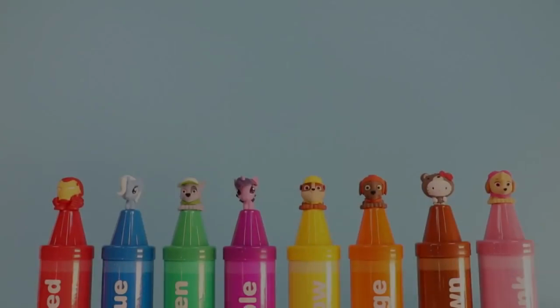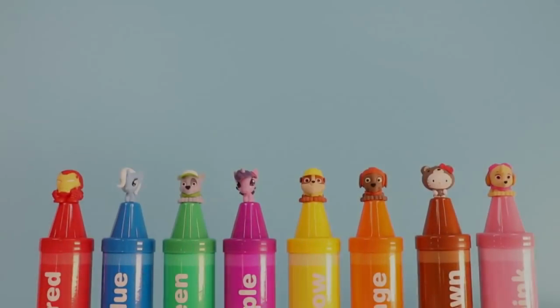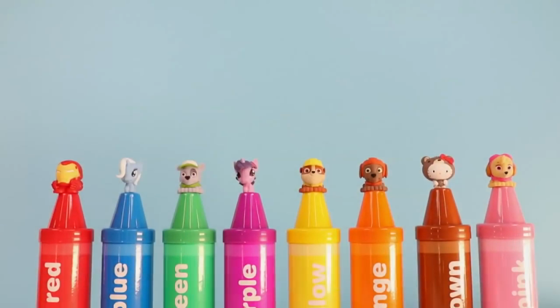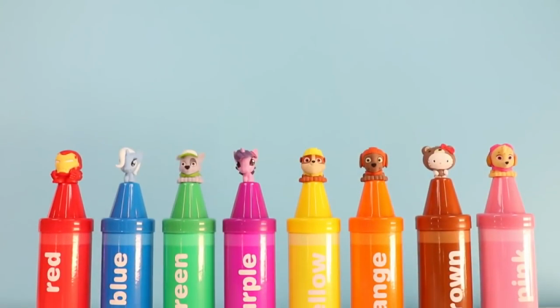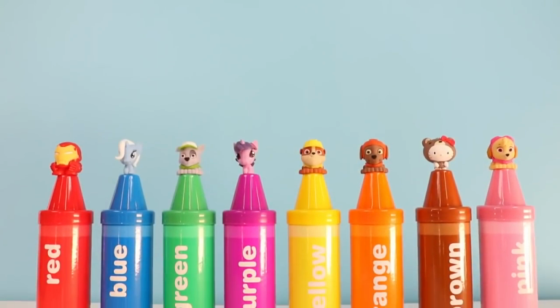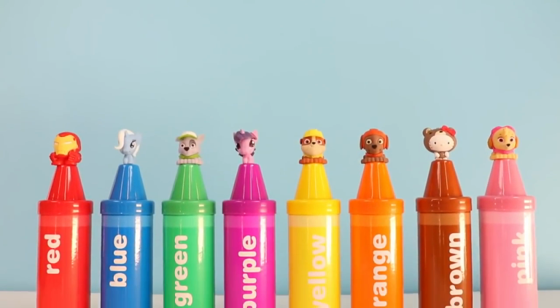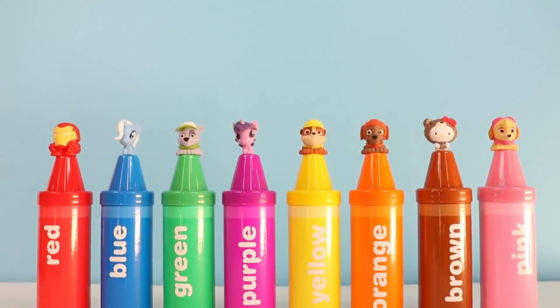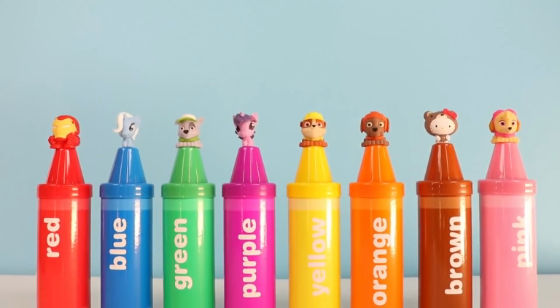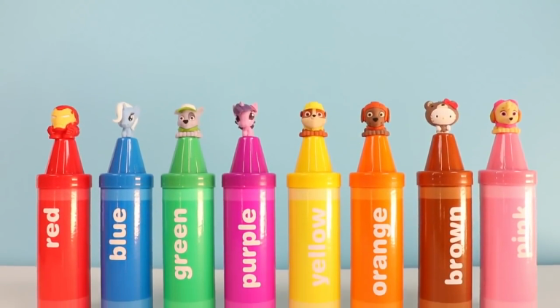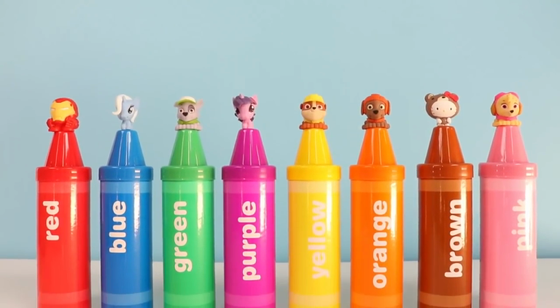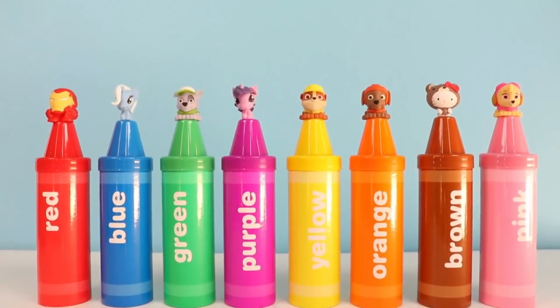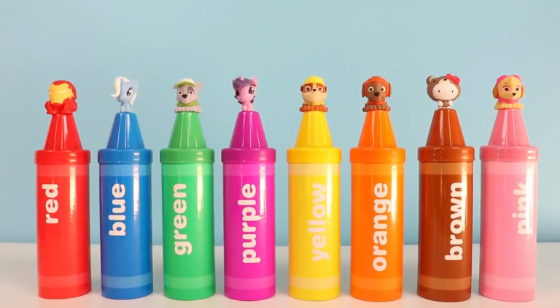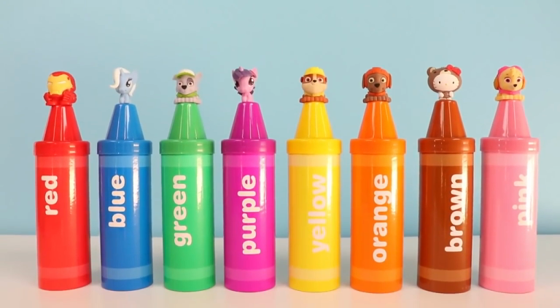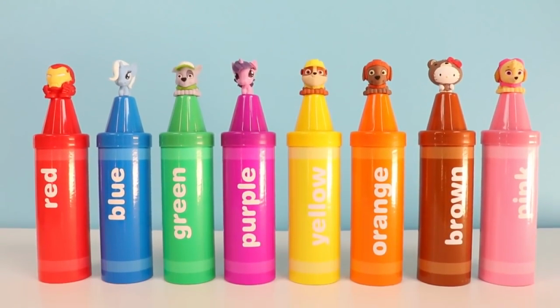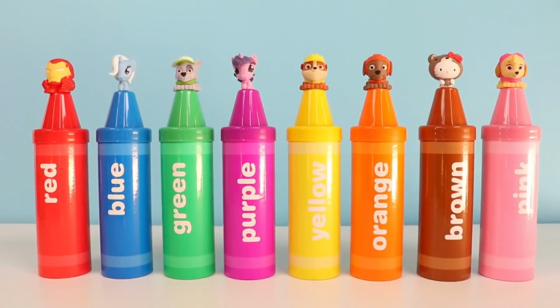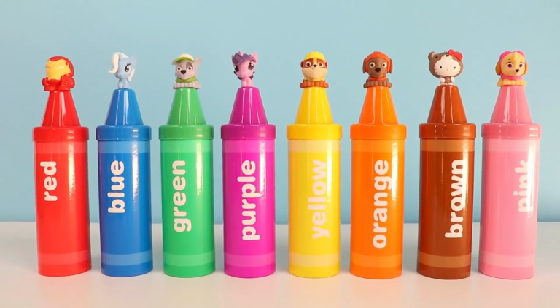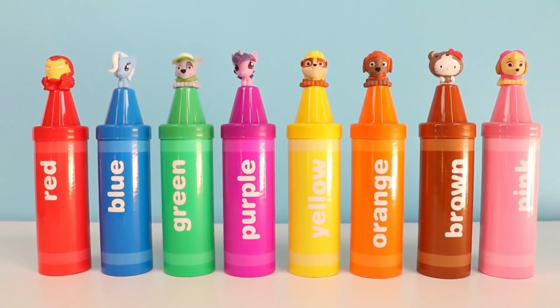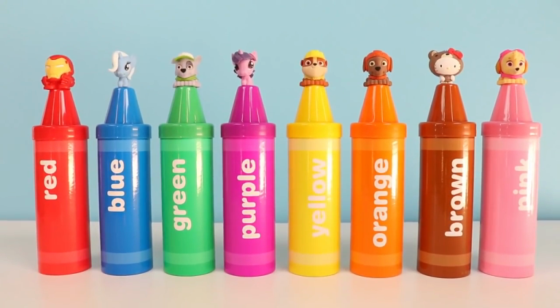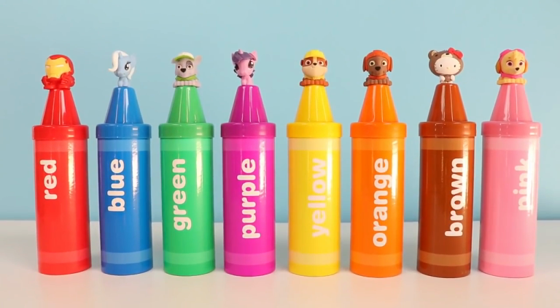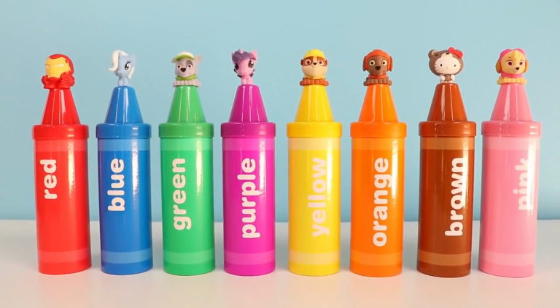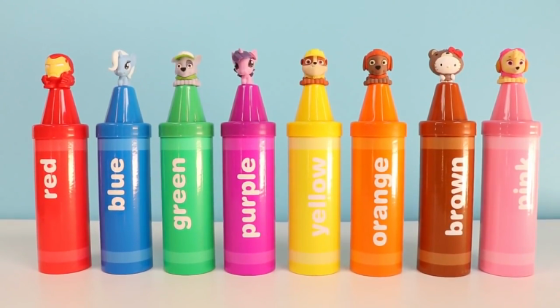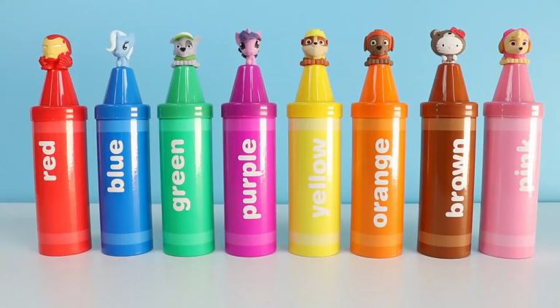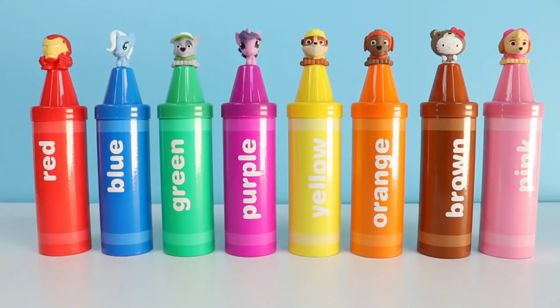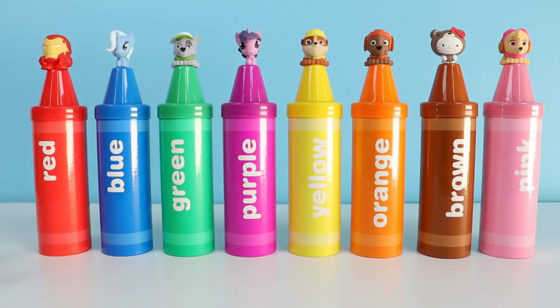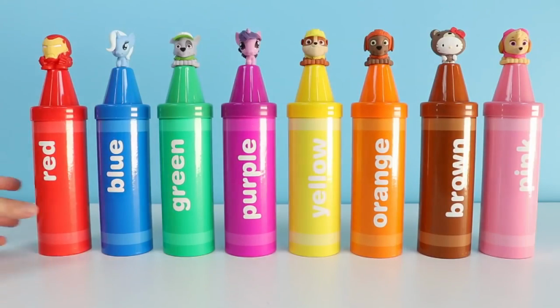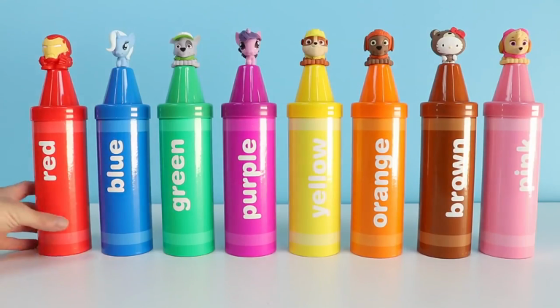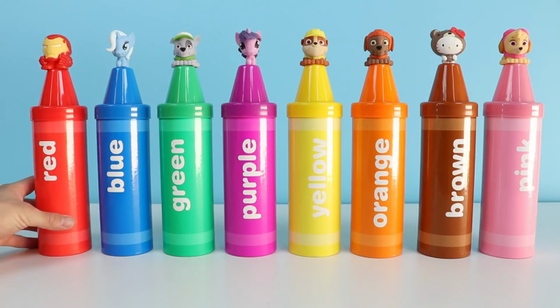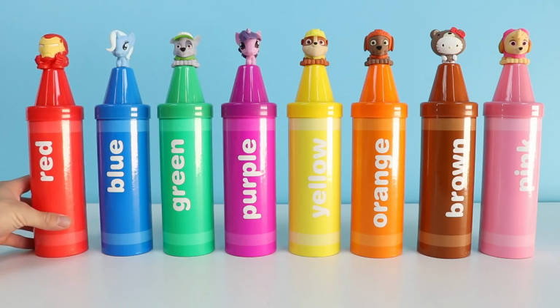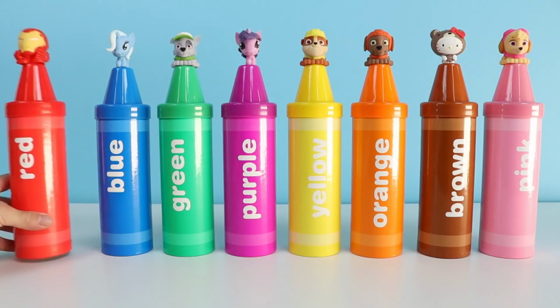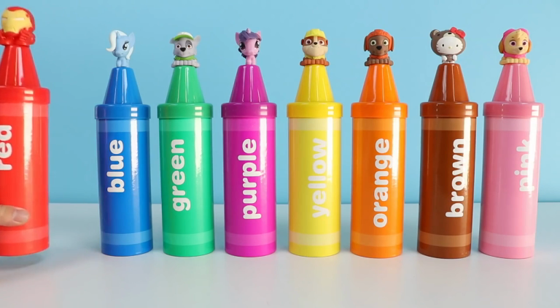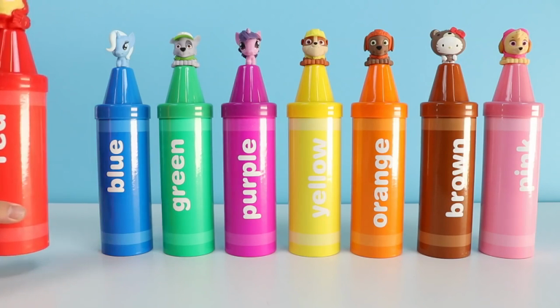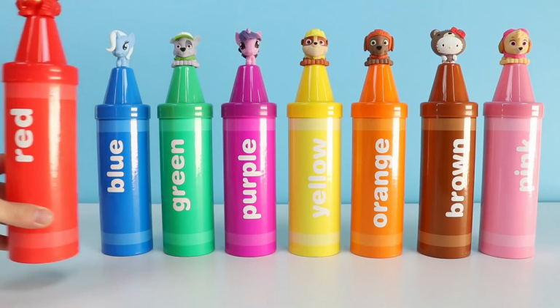Hey everyone! AwesomerKids here! And today we're going to be learning colors with these giant crayons filled with surprises.